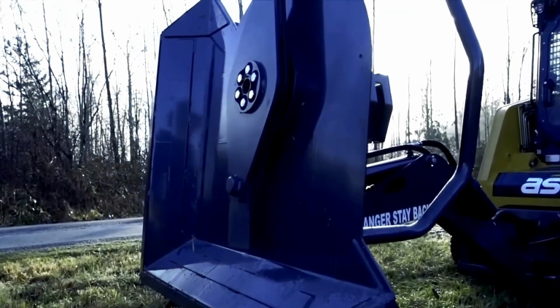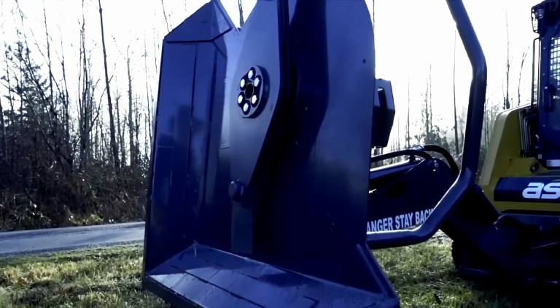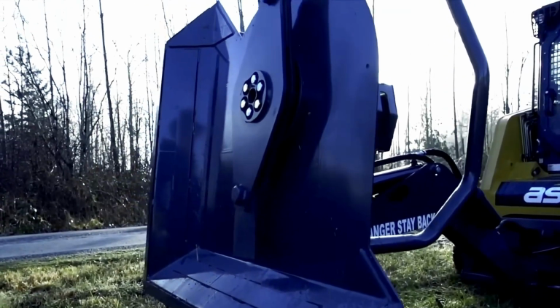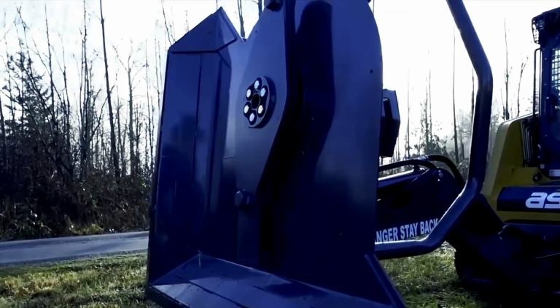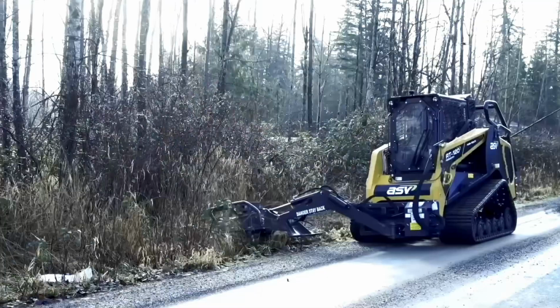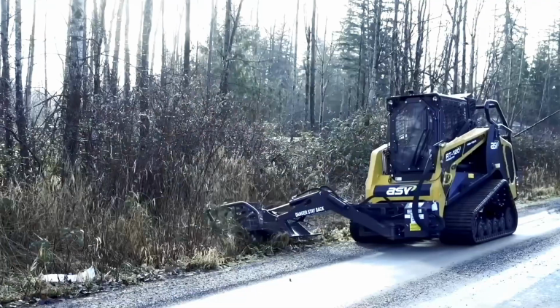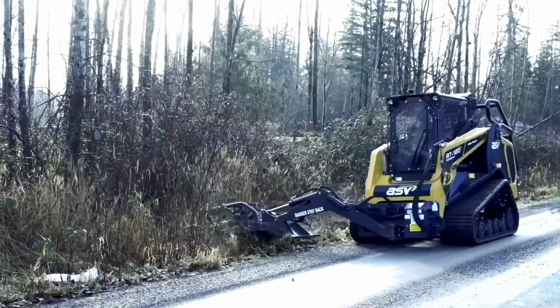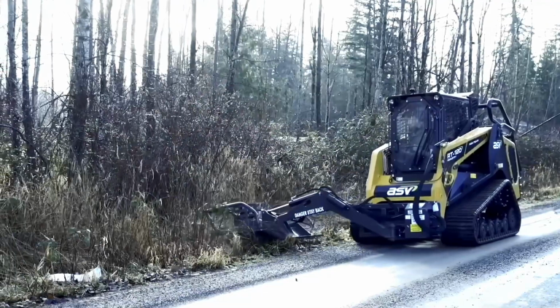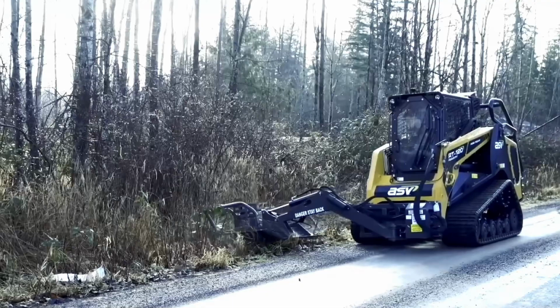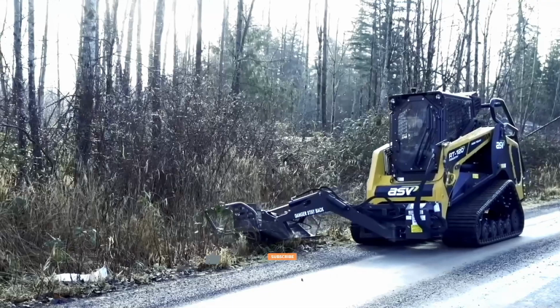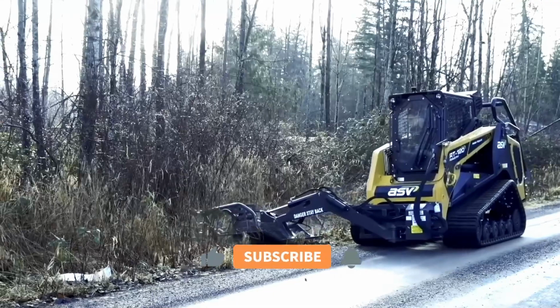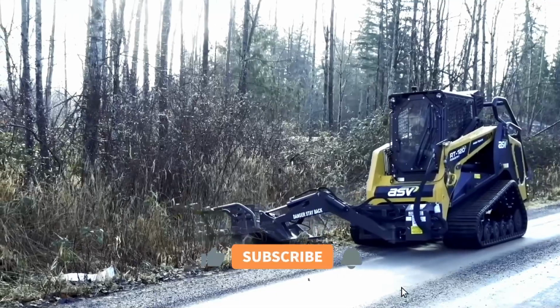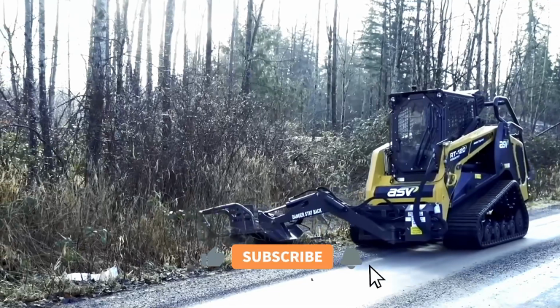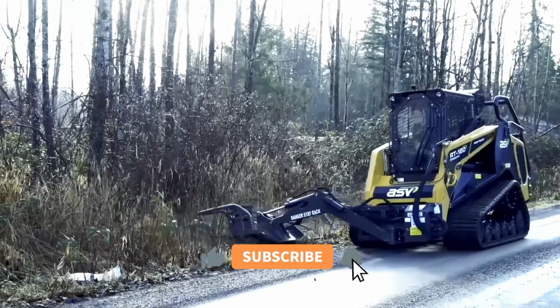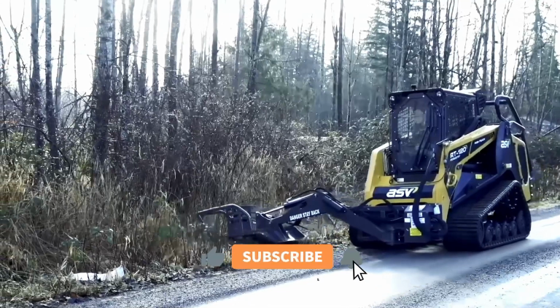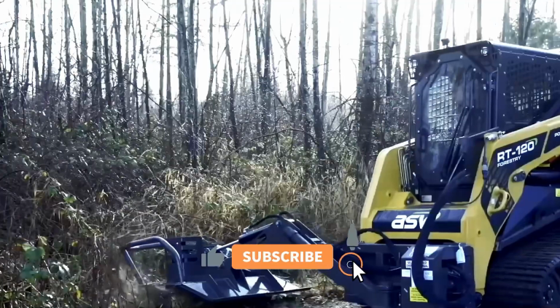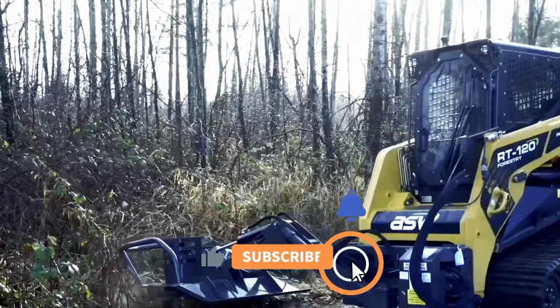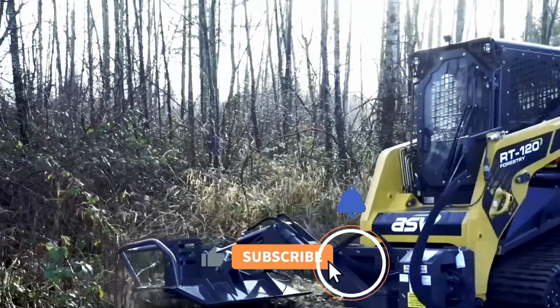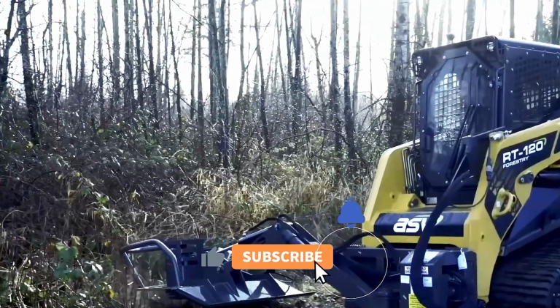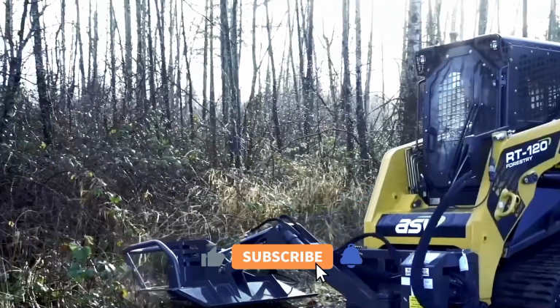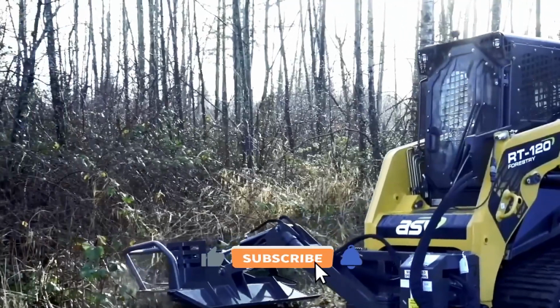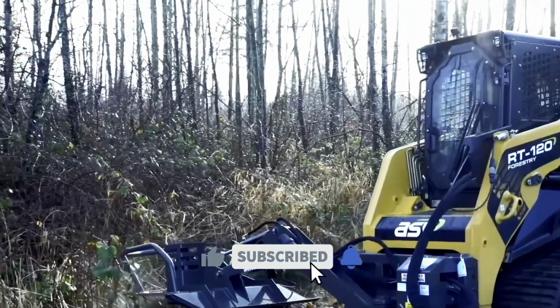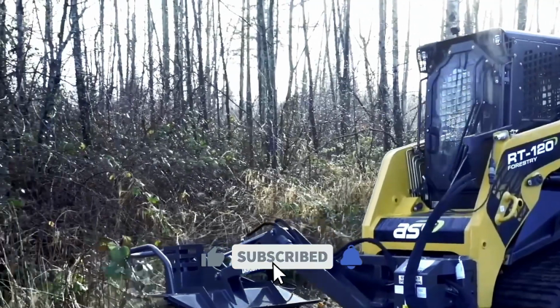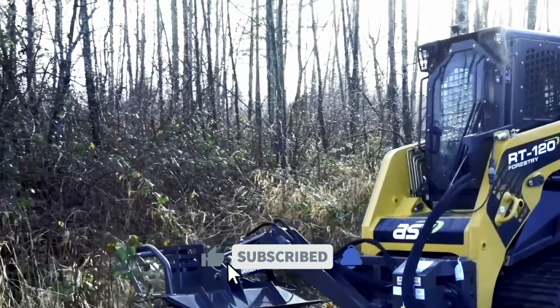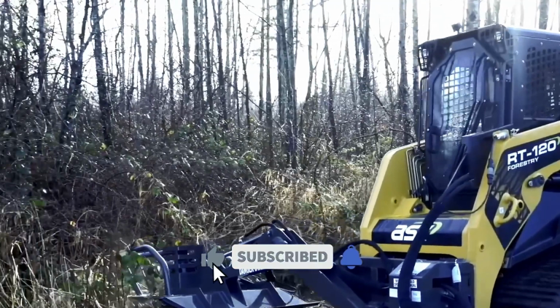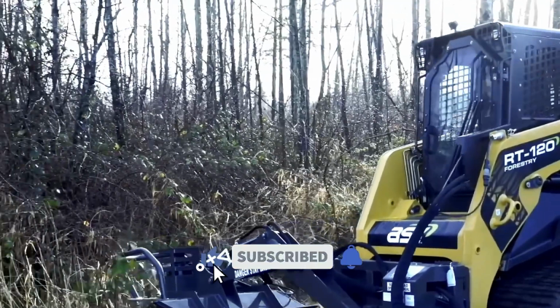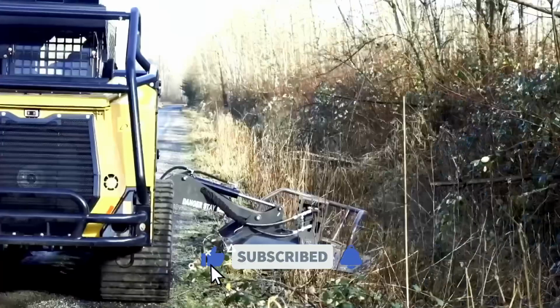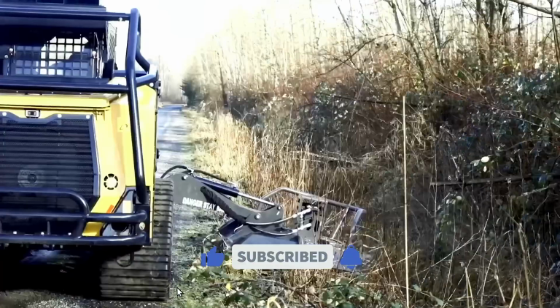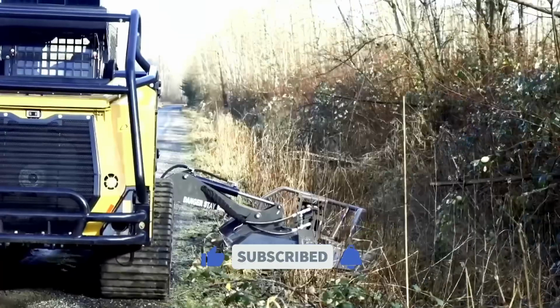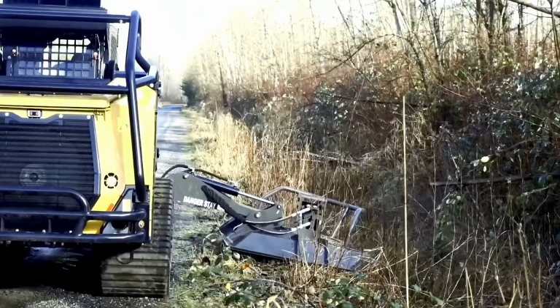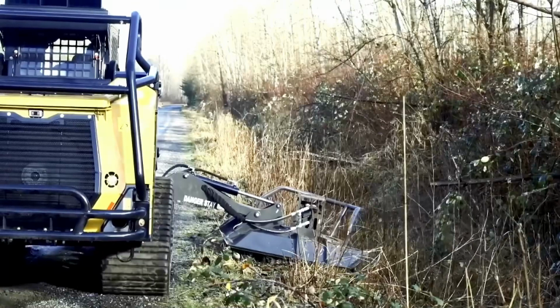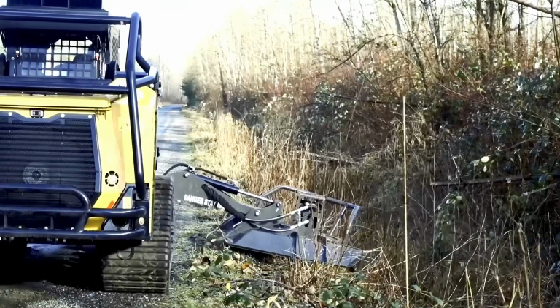That's all the amazing machines I have for today. Thank you for watching, and don't forget to subscribe and click the bell icon. See you next time!